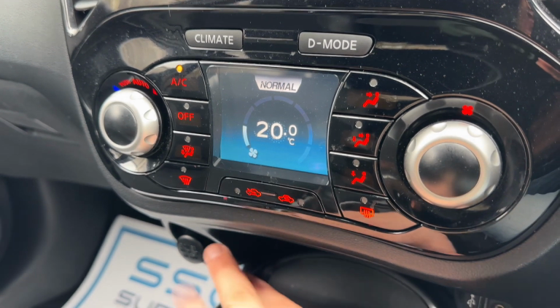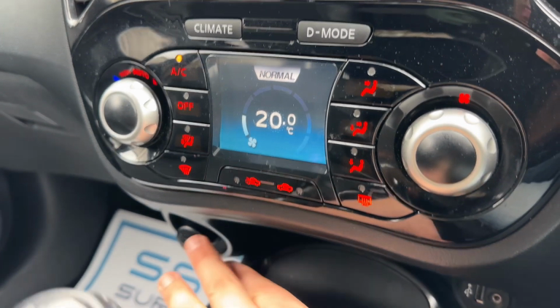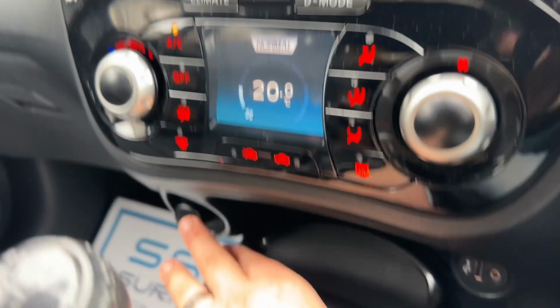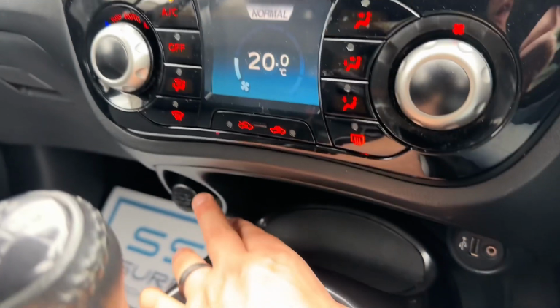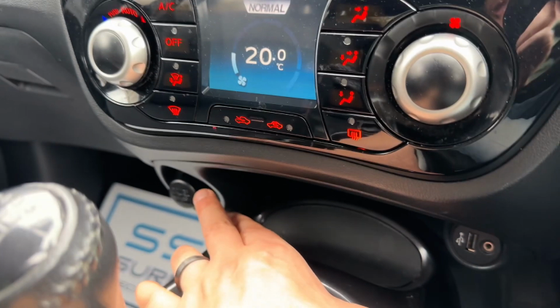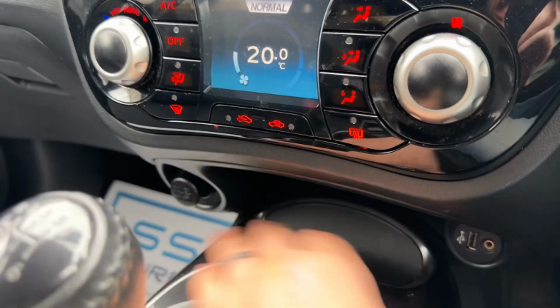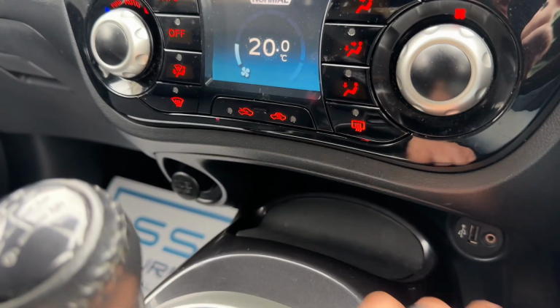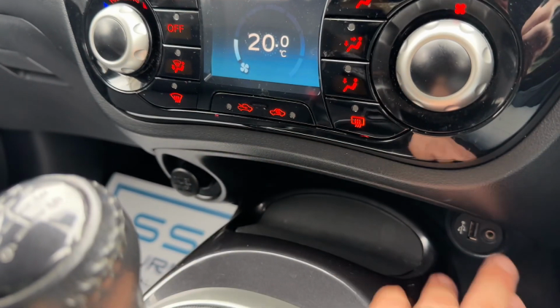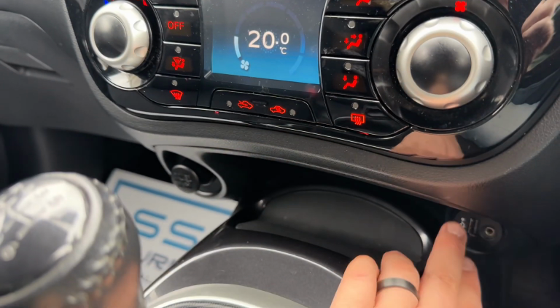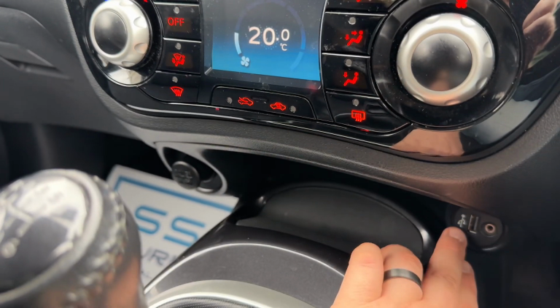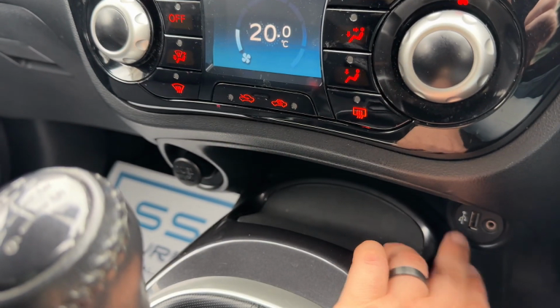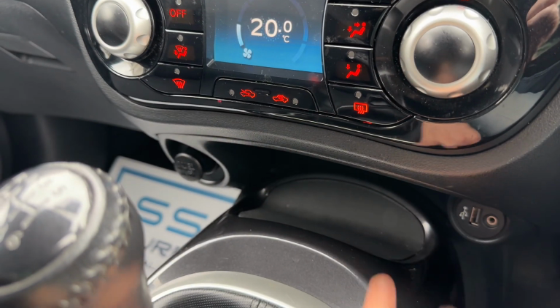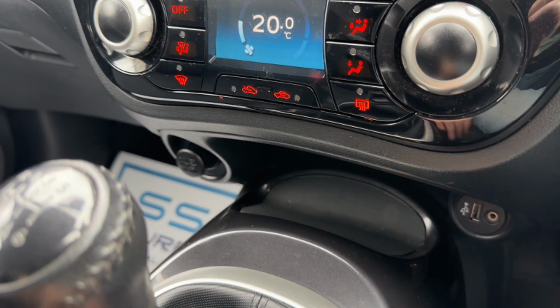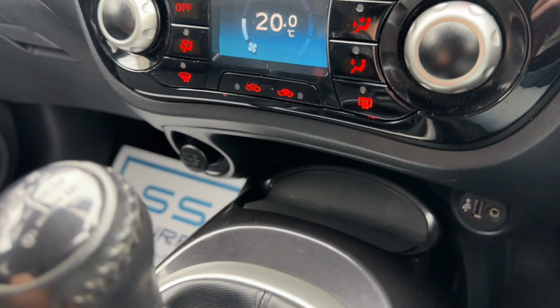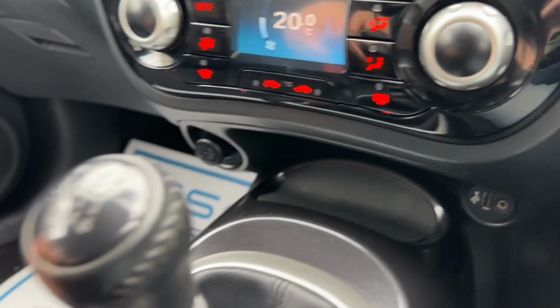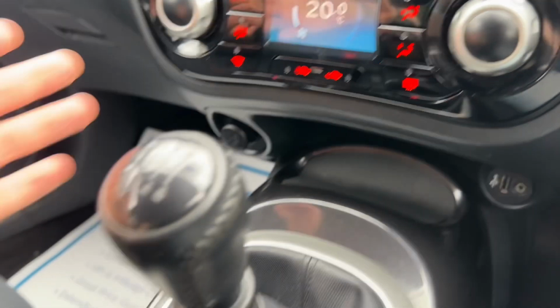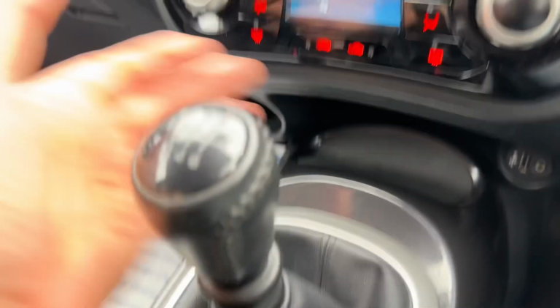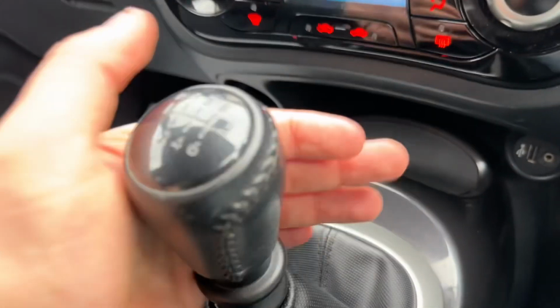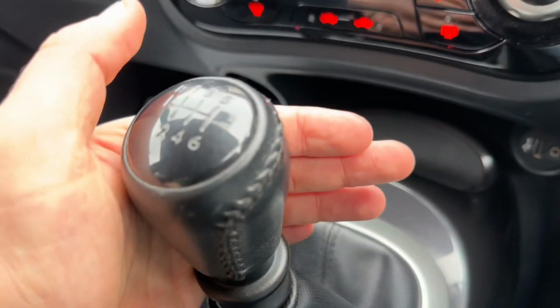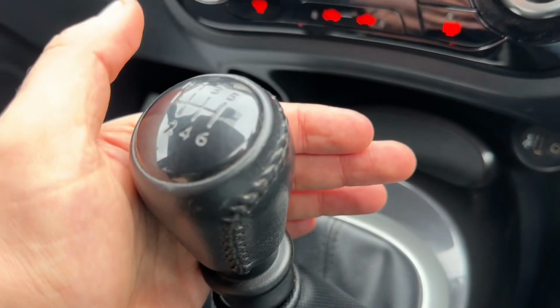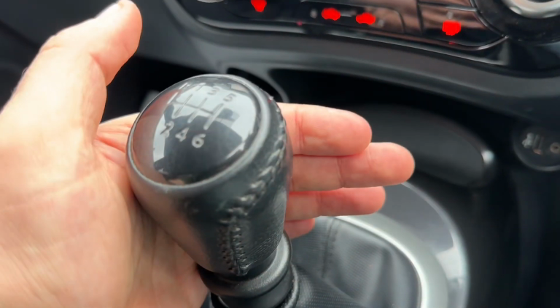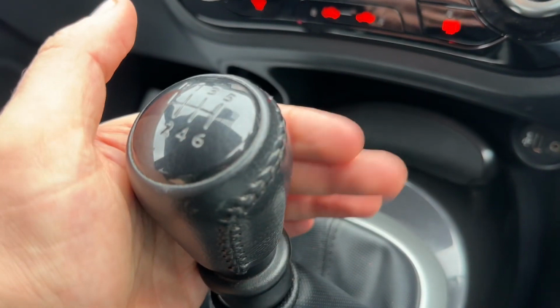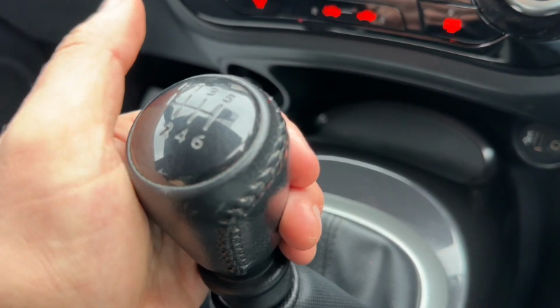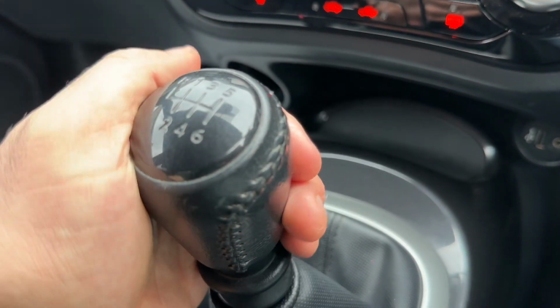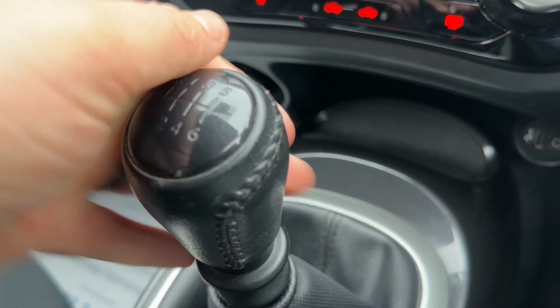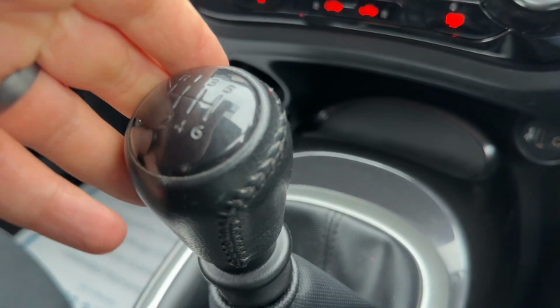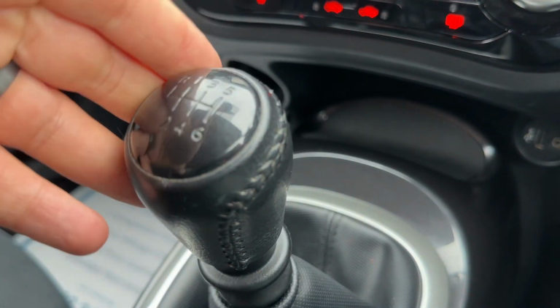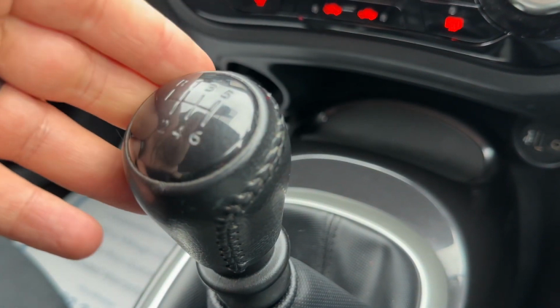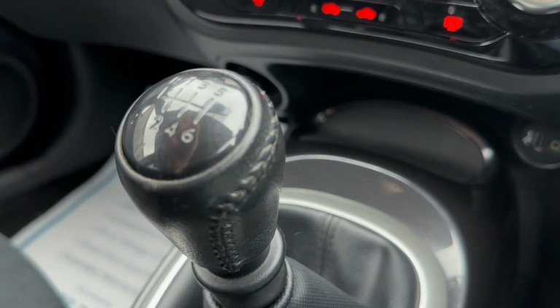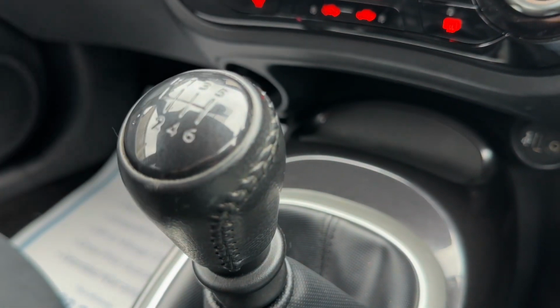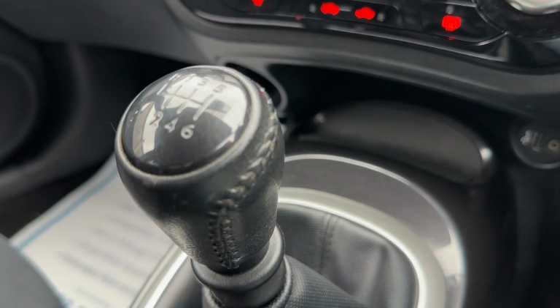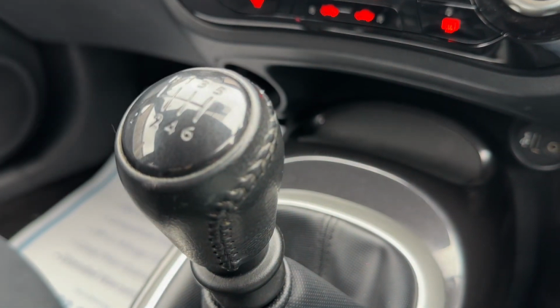We have a 12 volt charging socket, USB and auxiliary inputs just there, and a six speed manual gearbox.